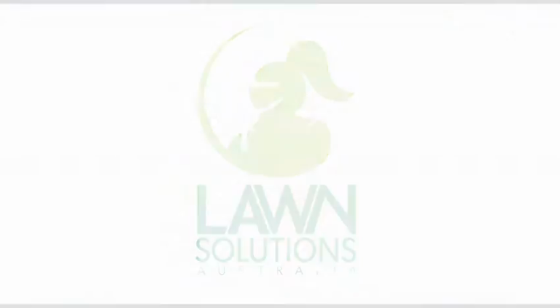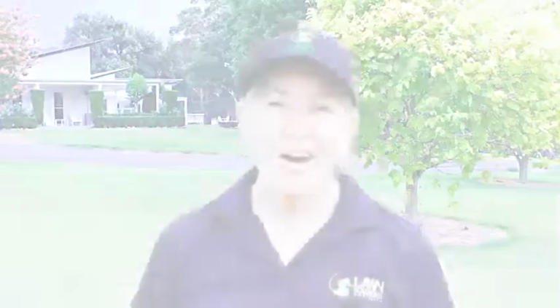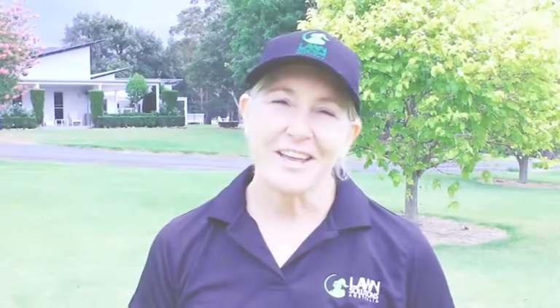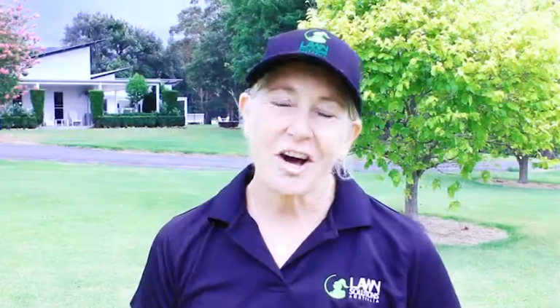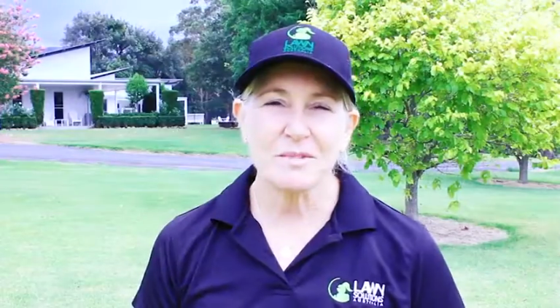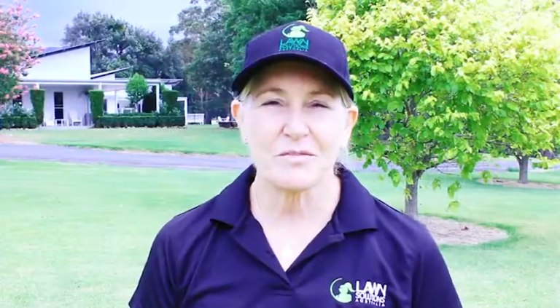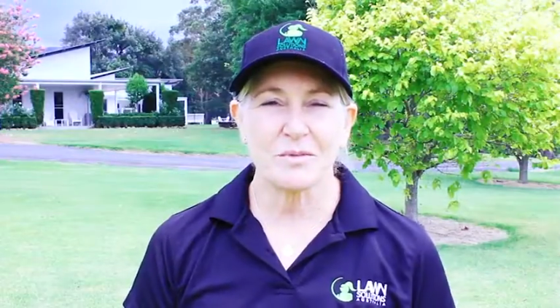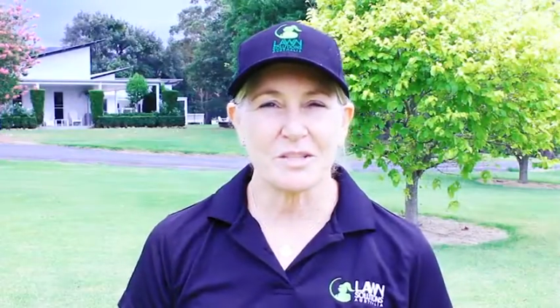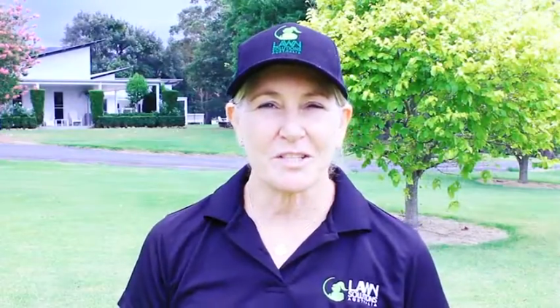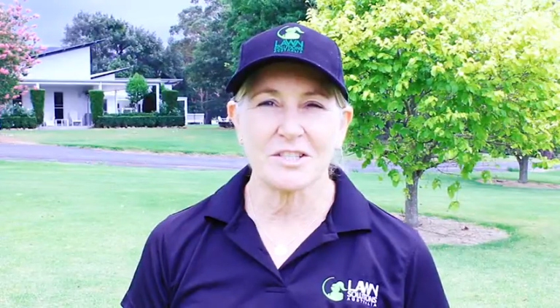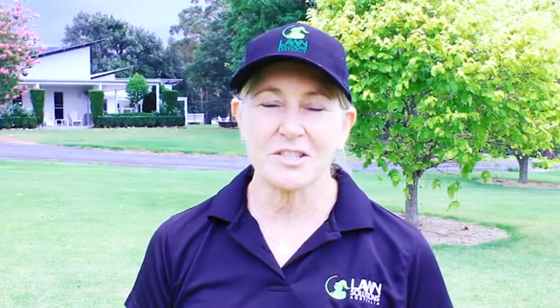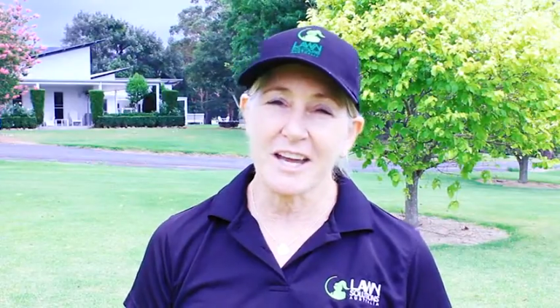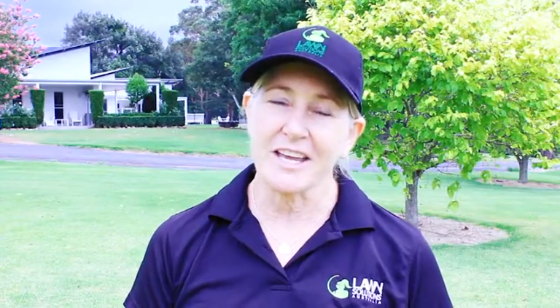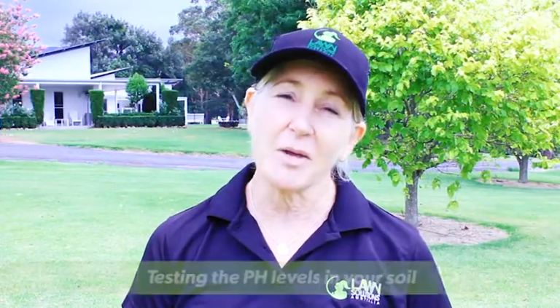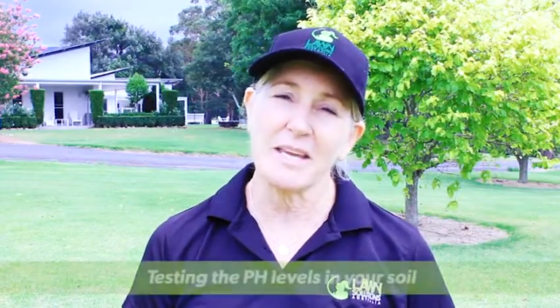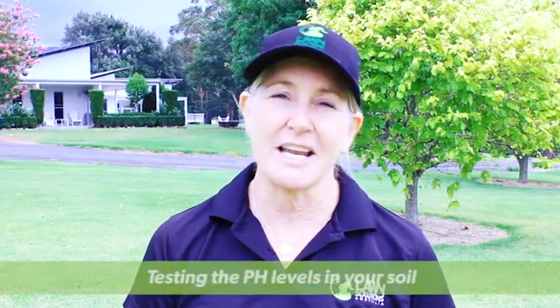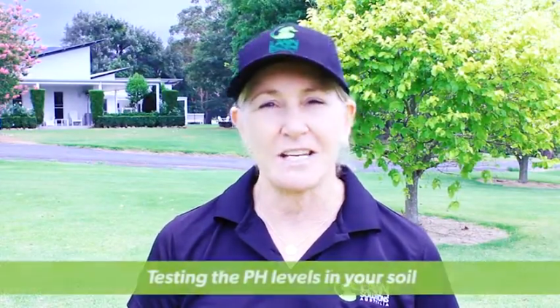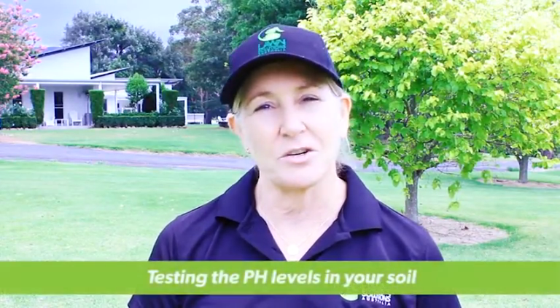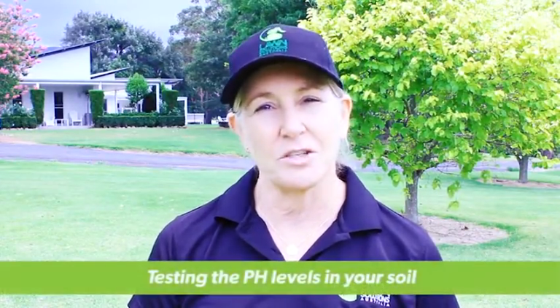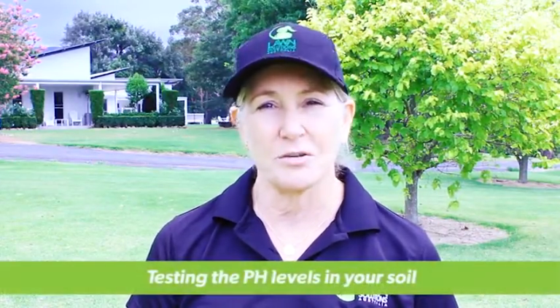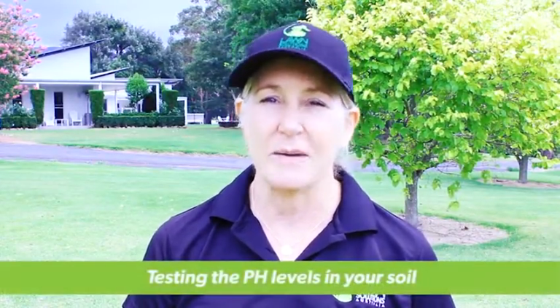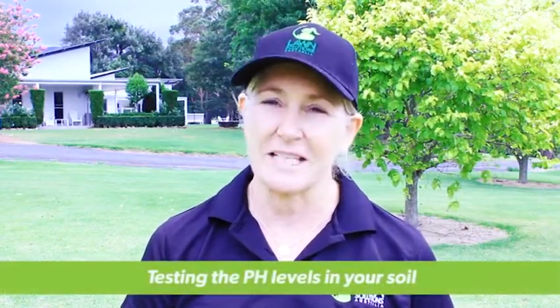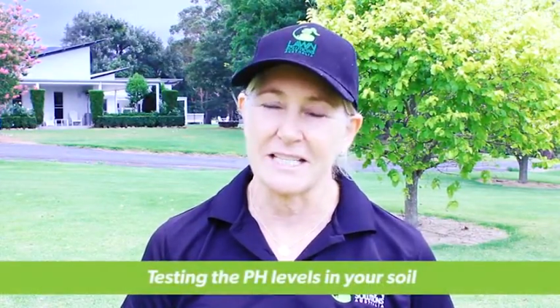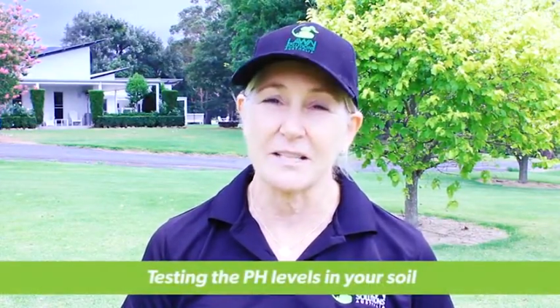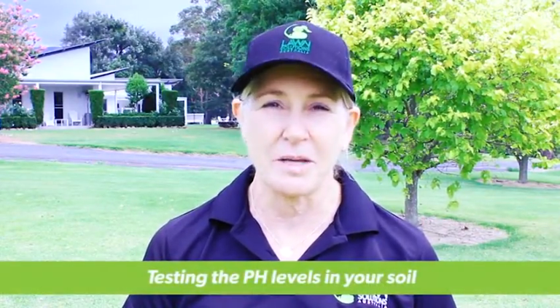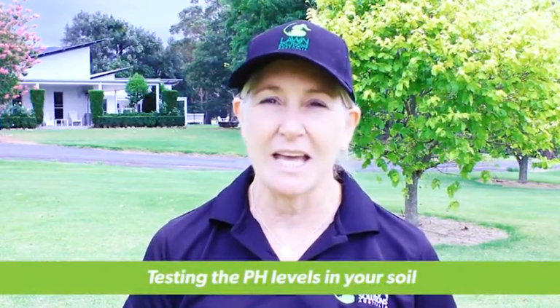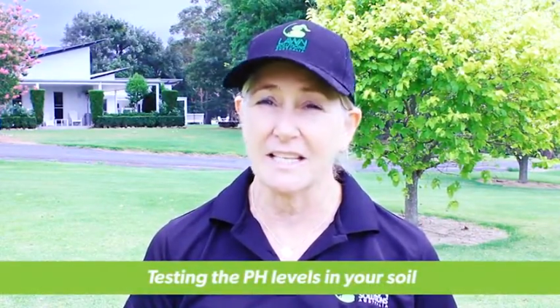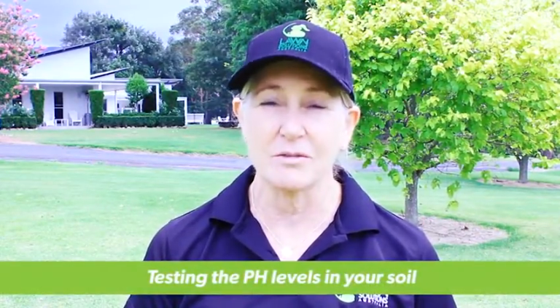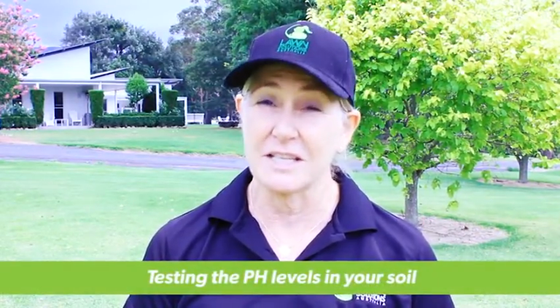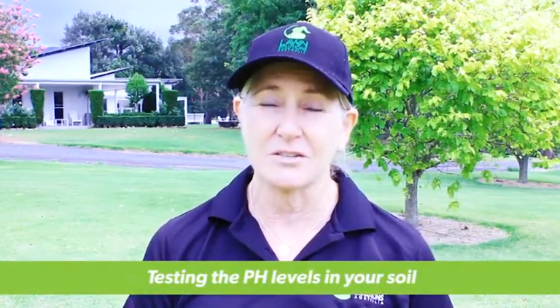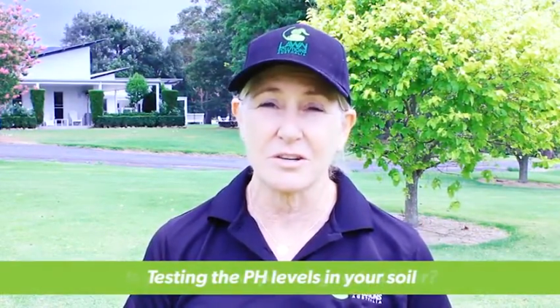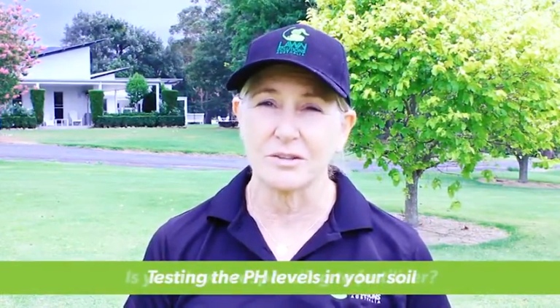Hi, I'm Sue from Lawn Solutions Australia and I'm here today to talk to you about testing the pH levels in your soil.